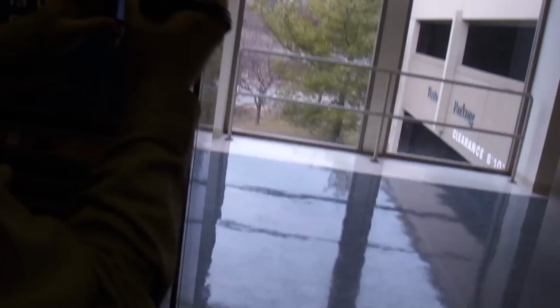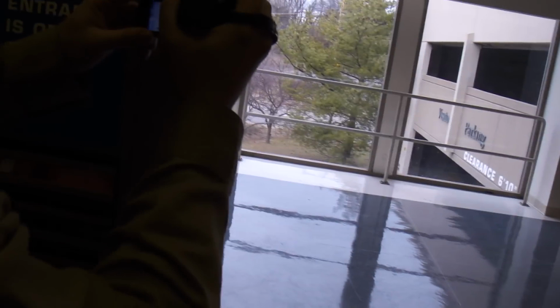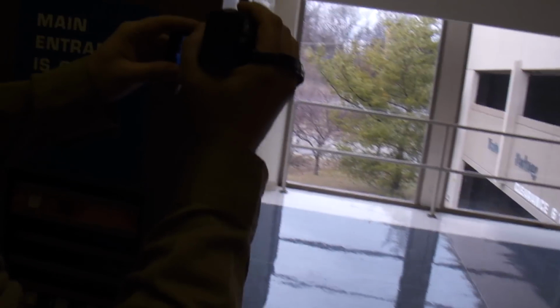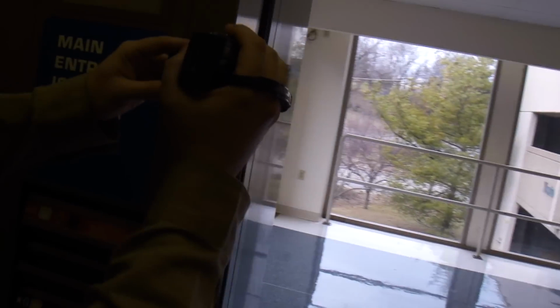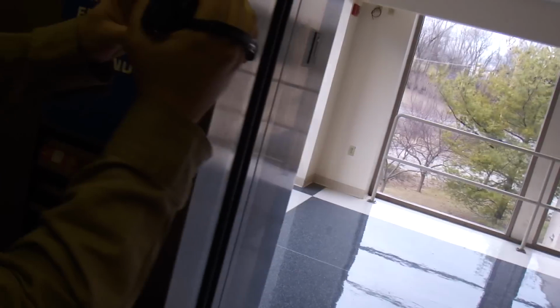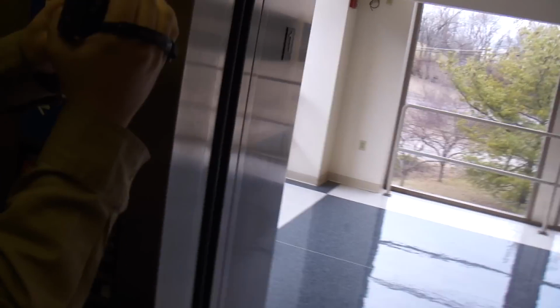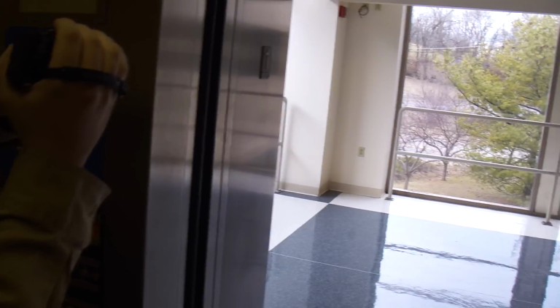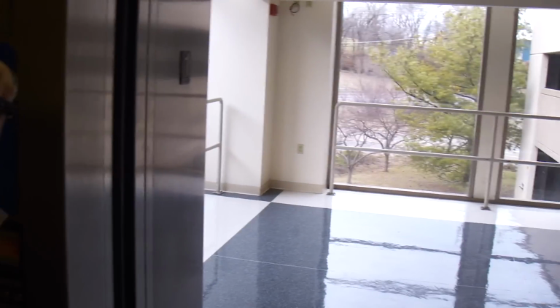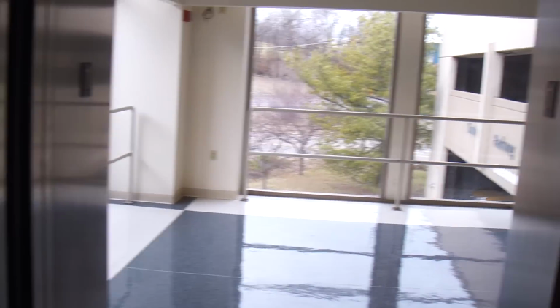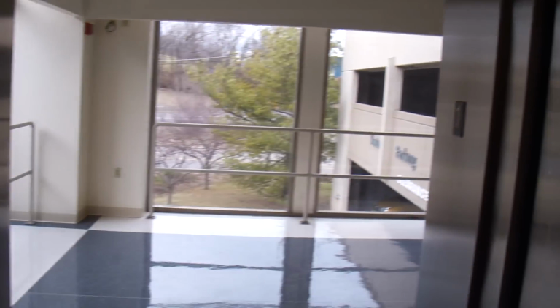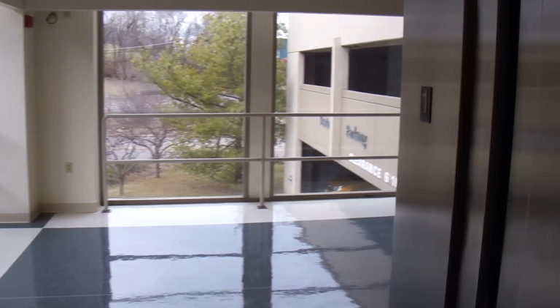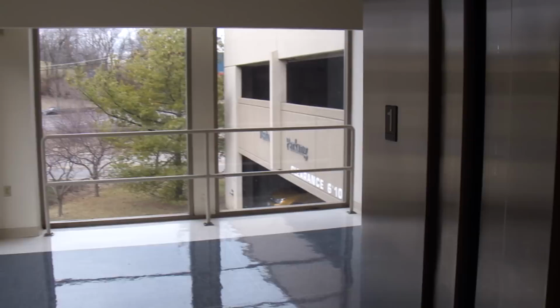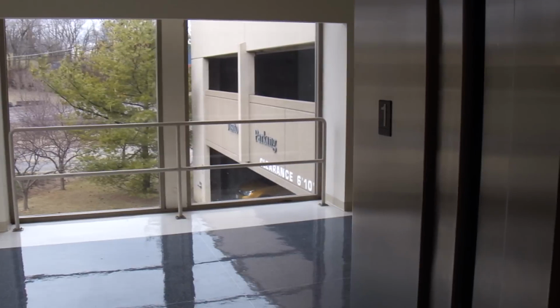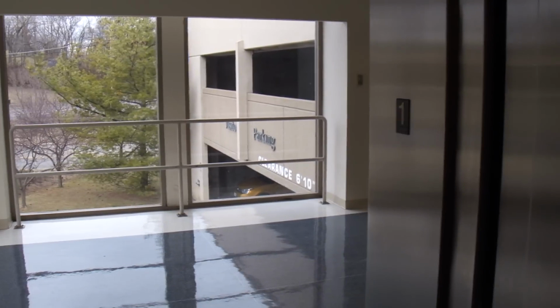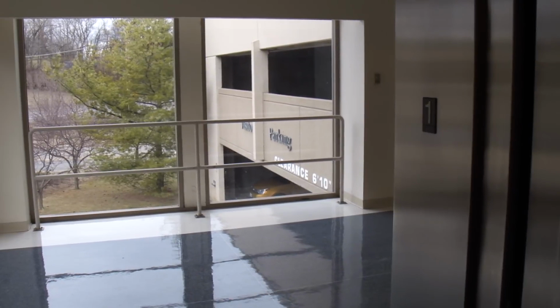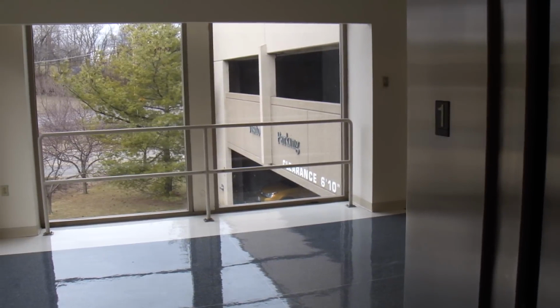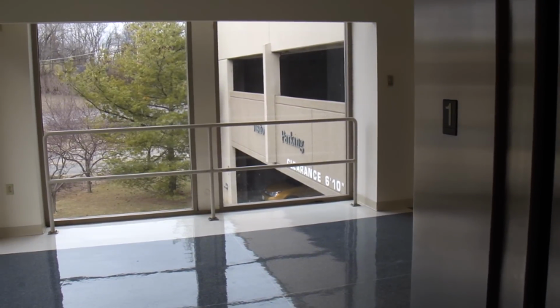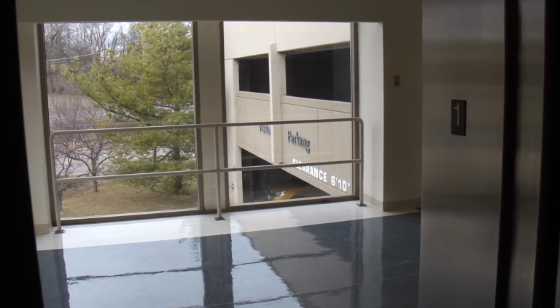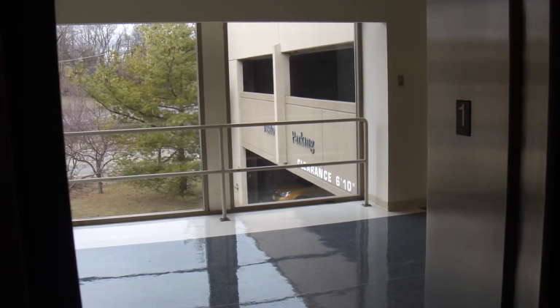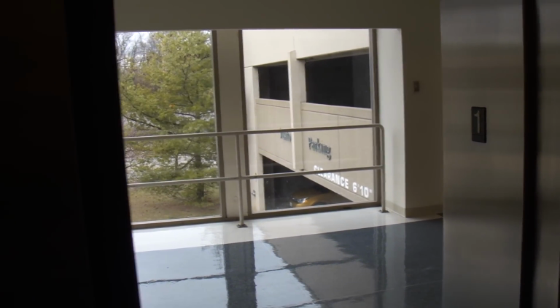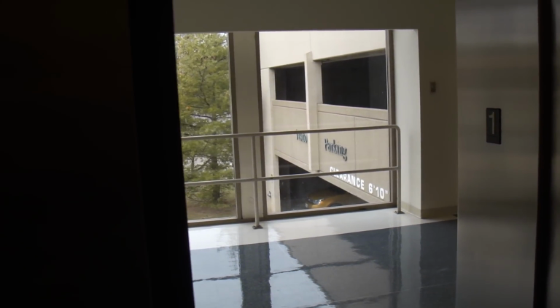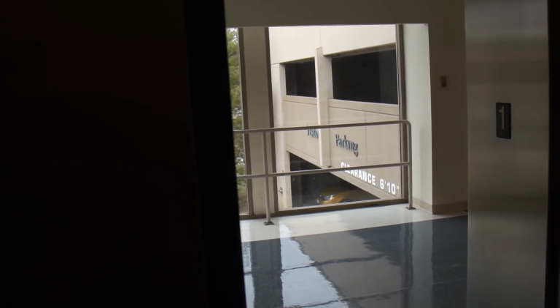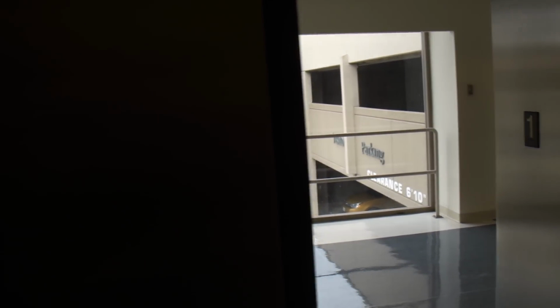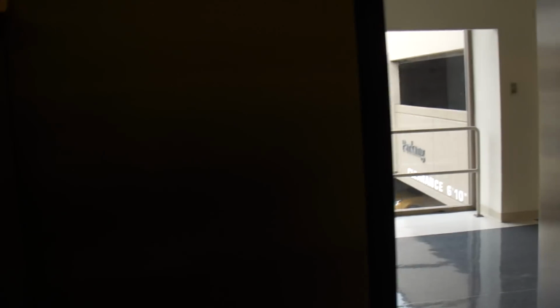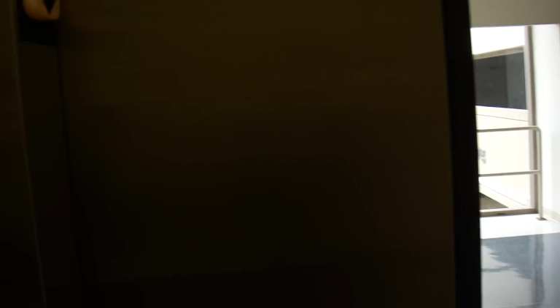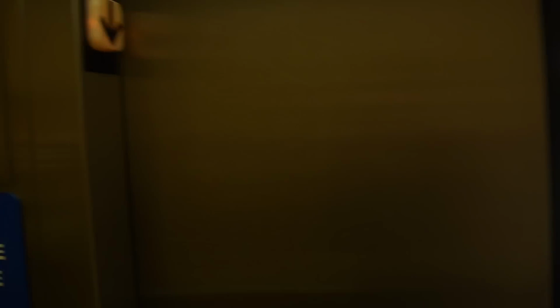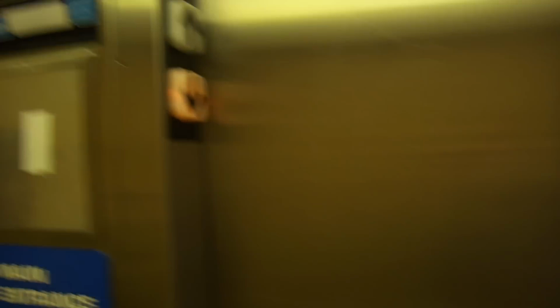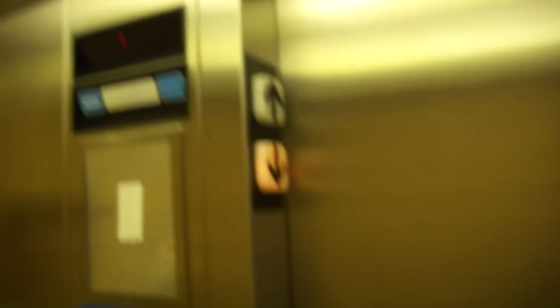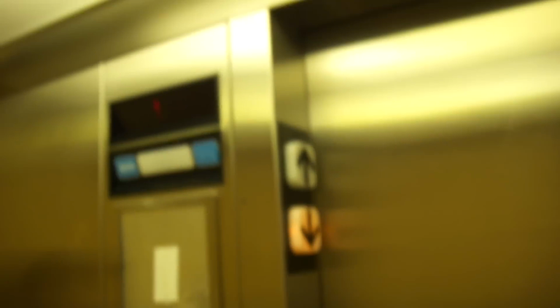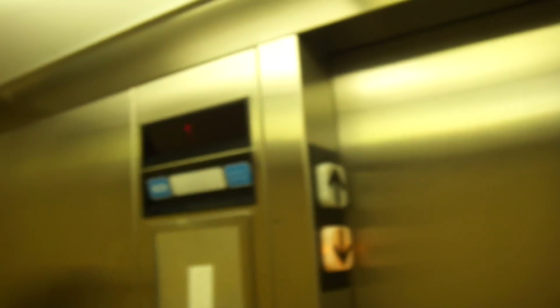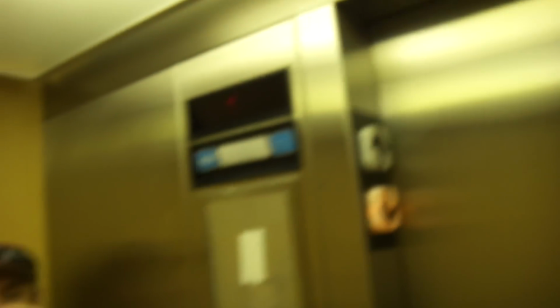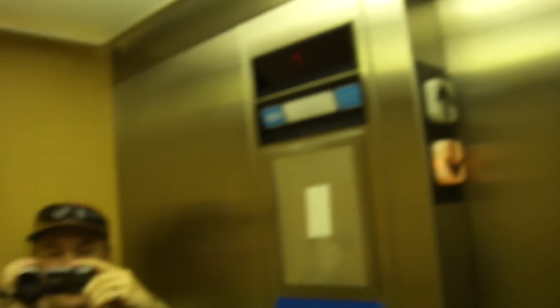You can see the entrance to the parking garage right there. Tell me about the elevator channel.